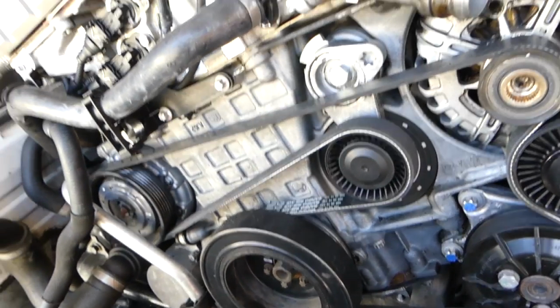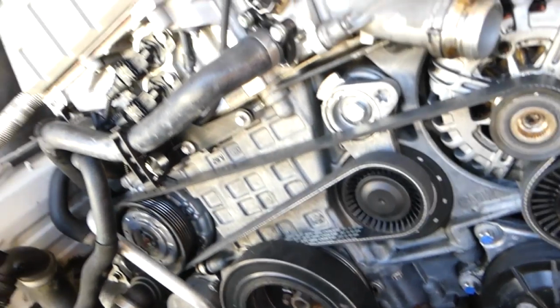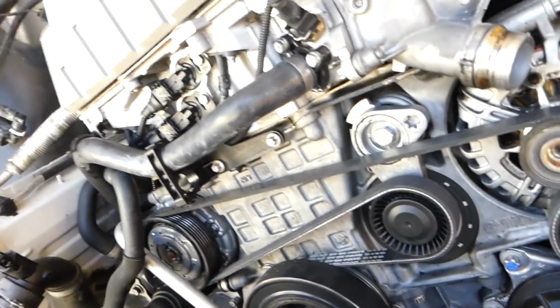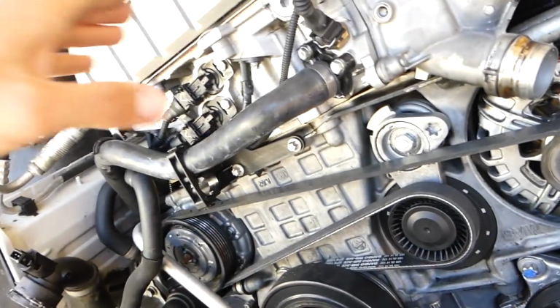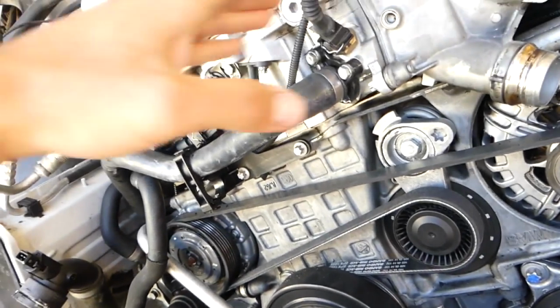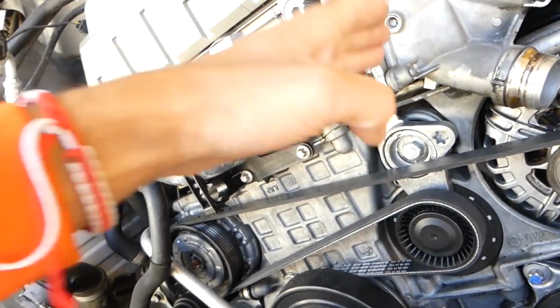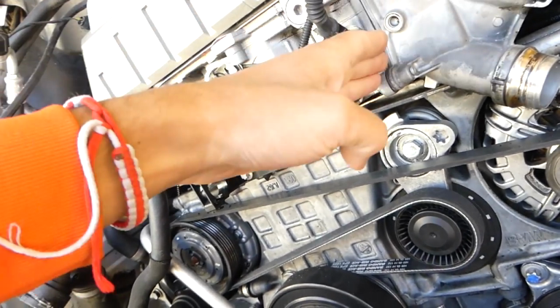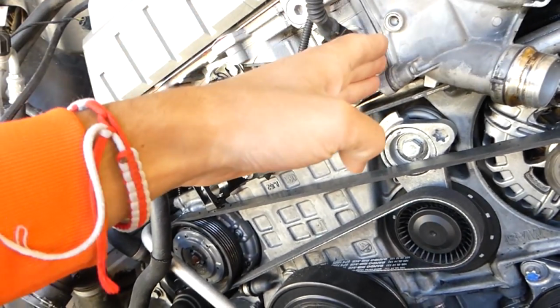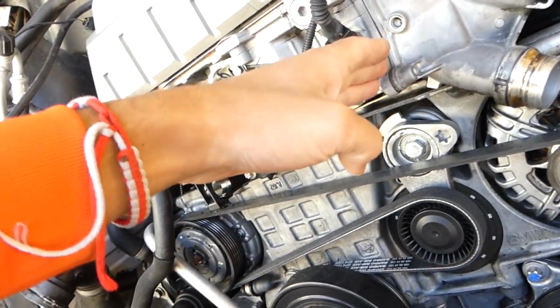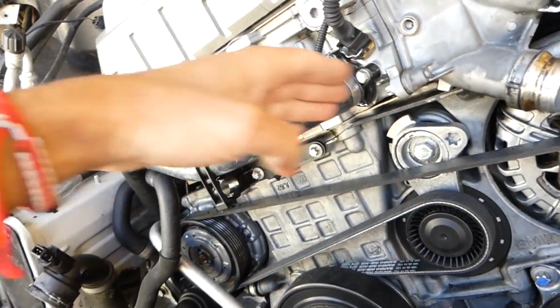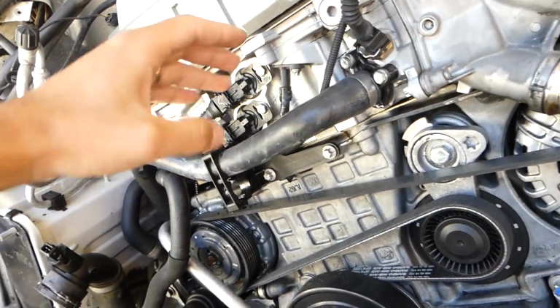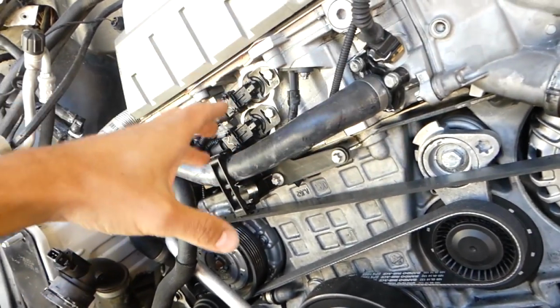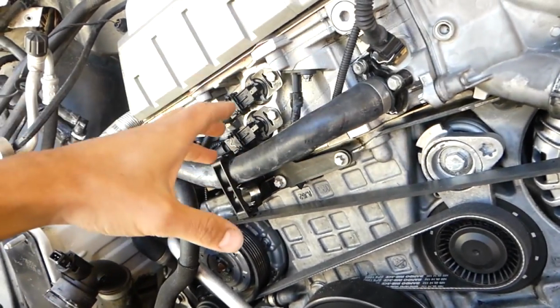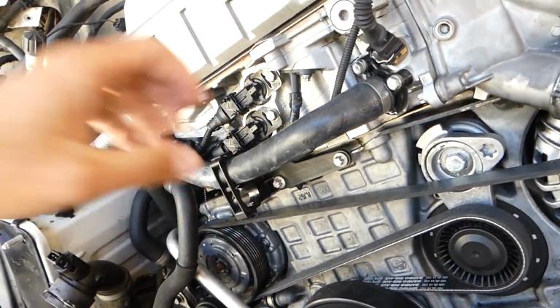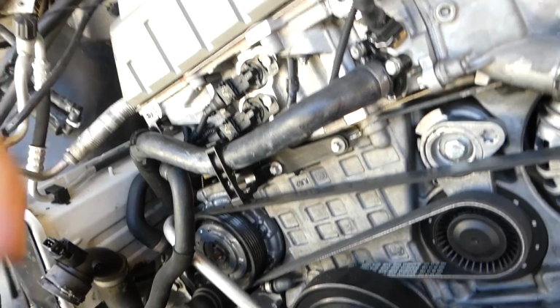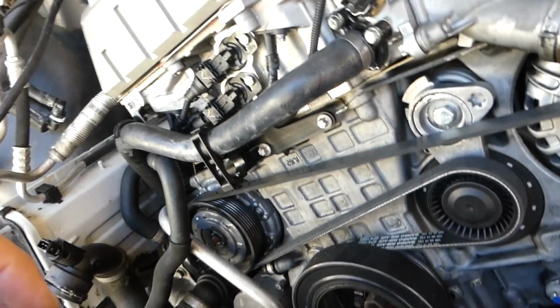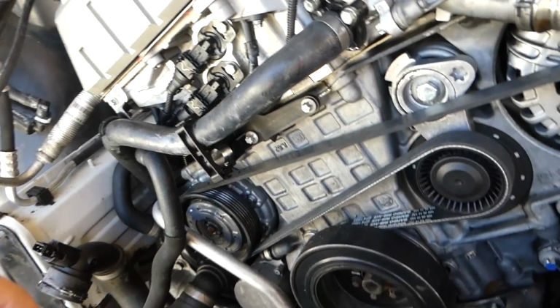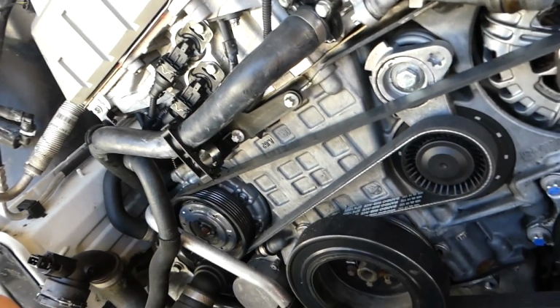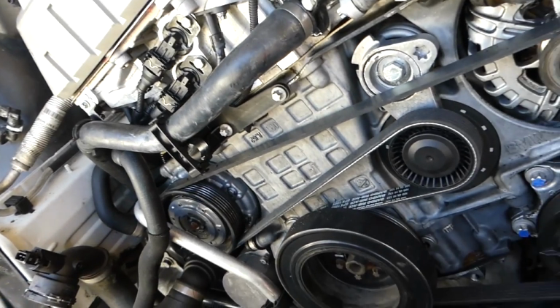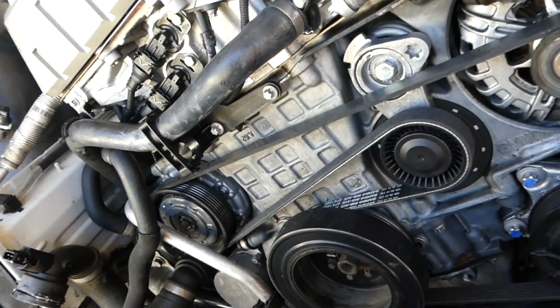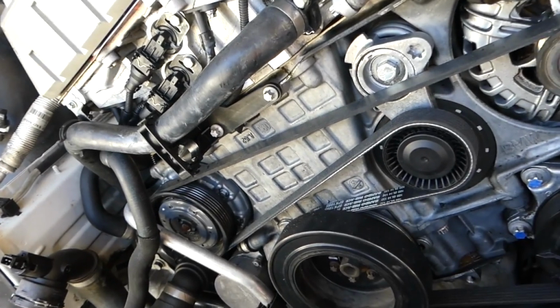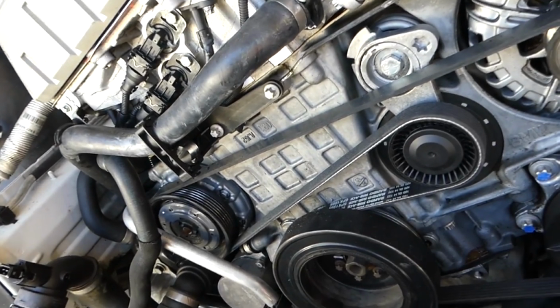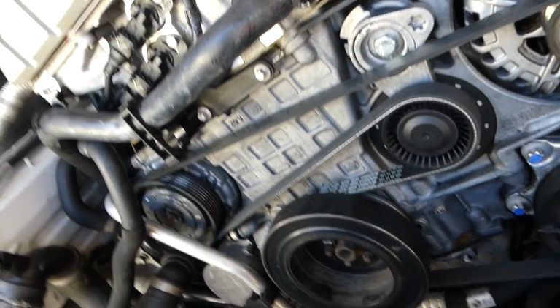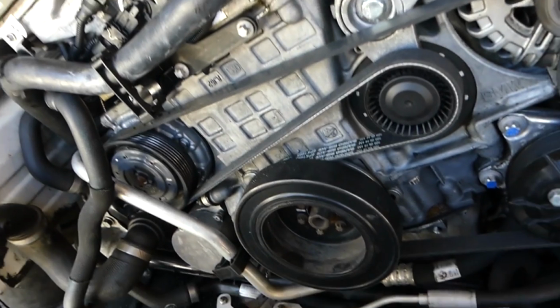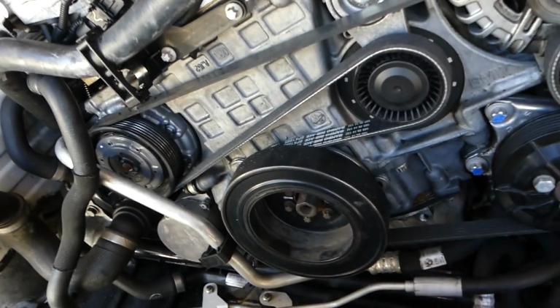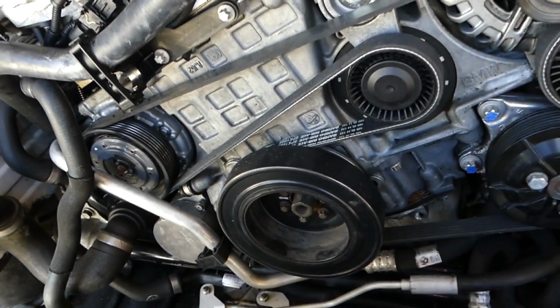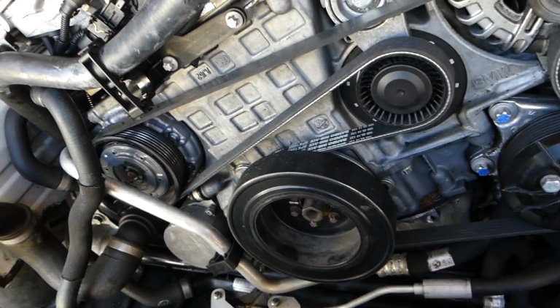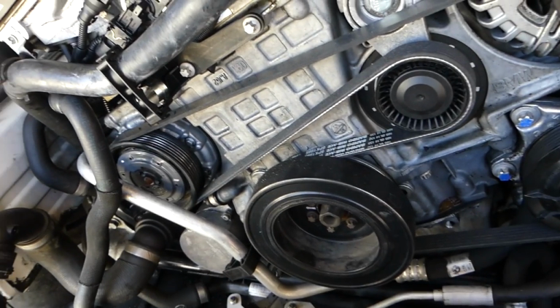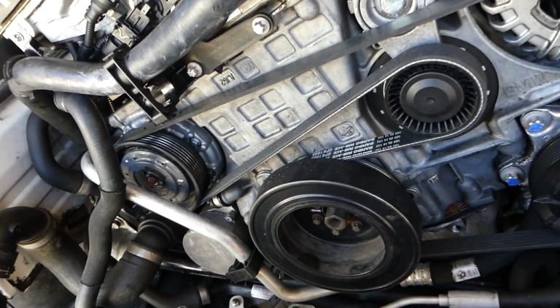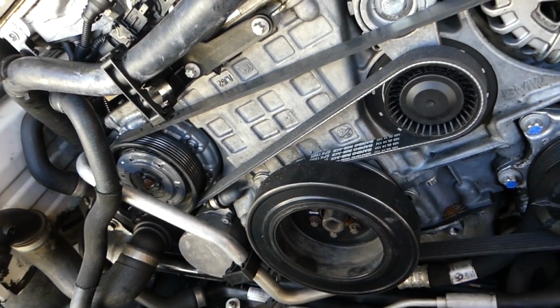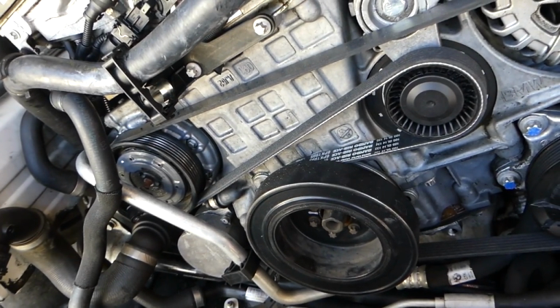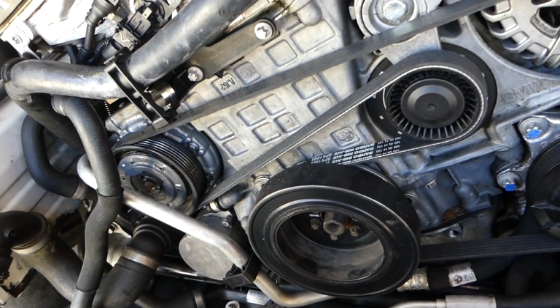Oil pans — I haven't noticed too many leaks on BMWs. The most common thing, as I said, is the valve cover gasket and the O-rings. Camshaft seals are not as common but it does happen sometimes.